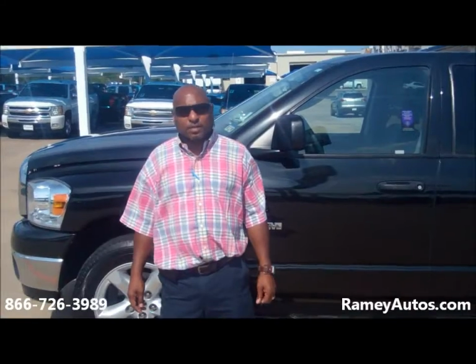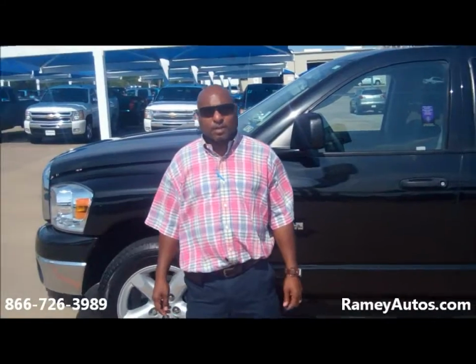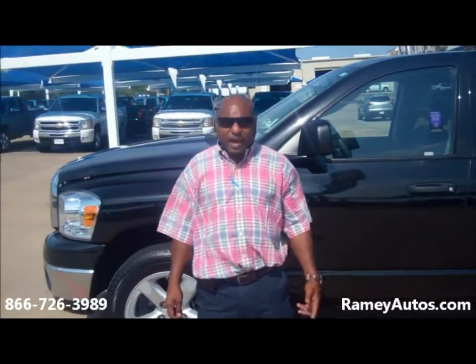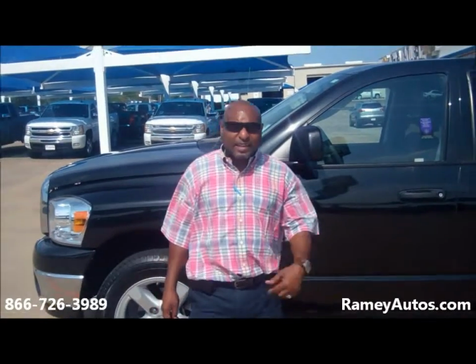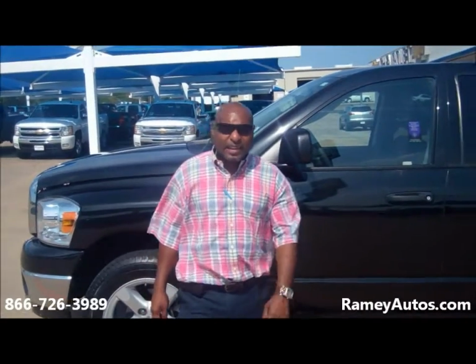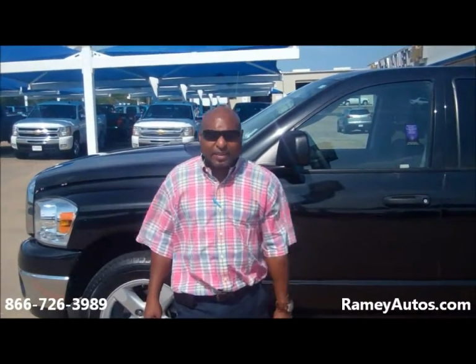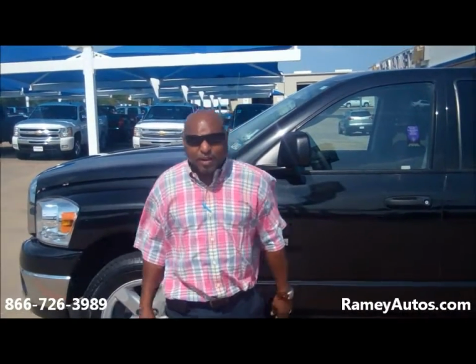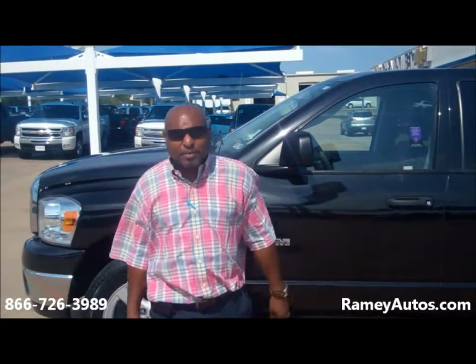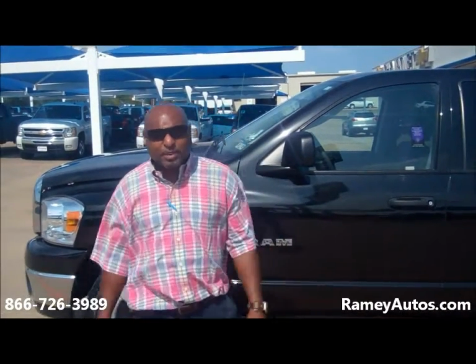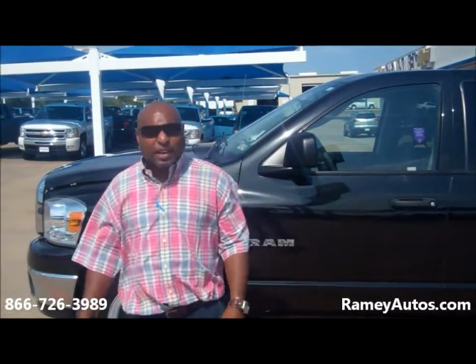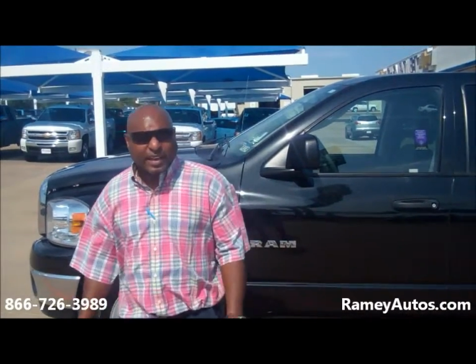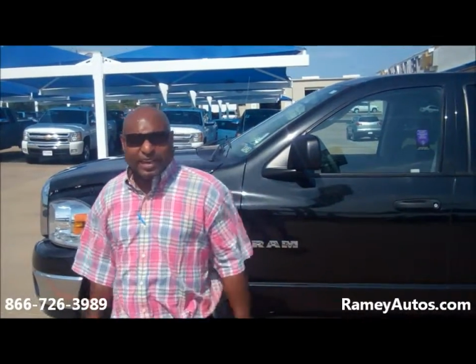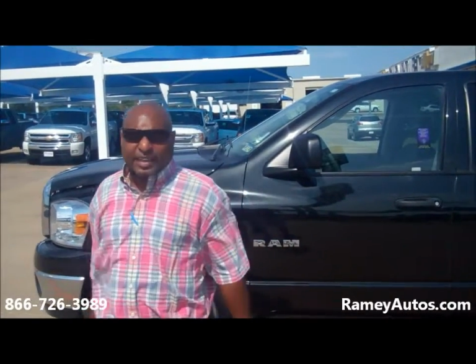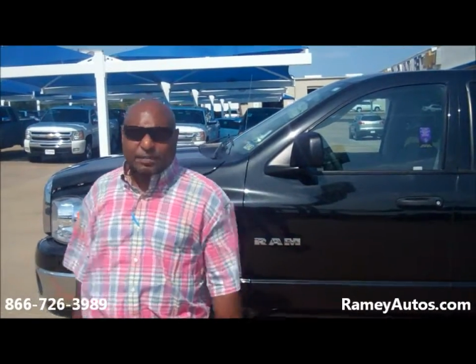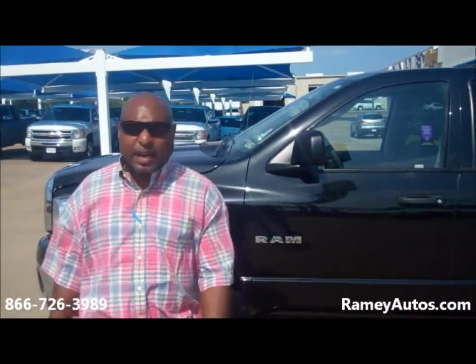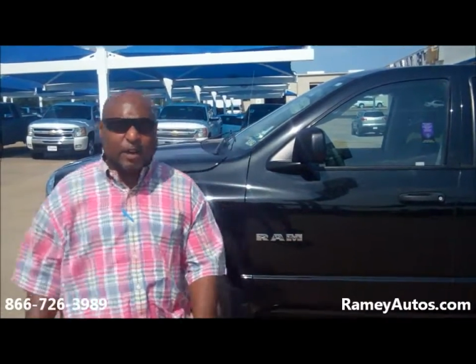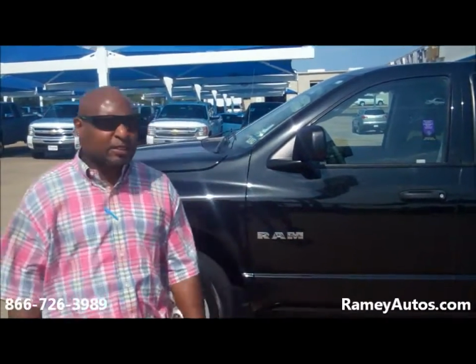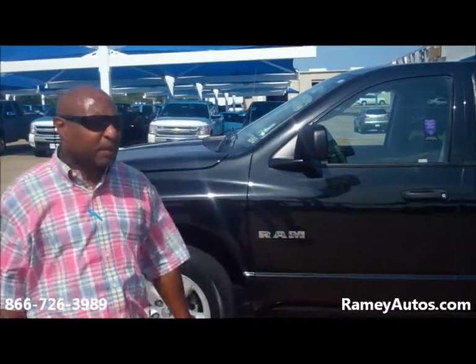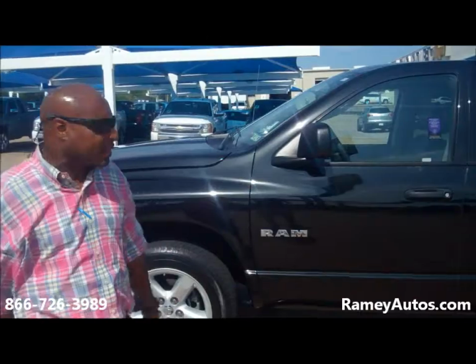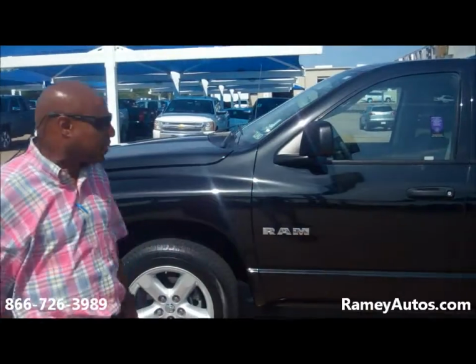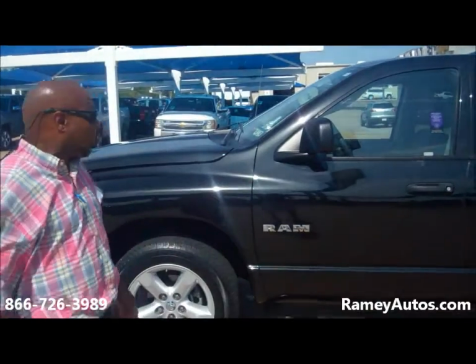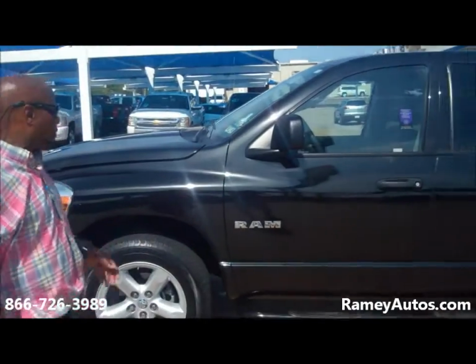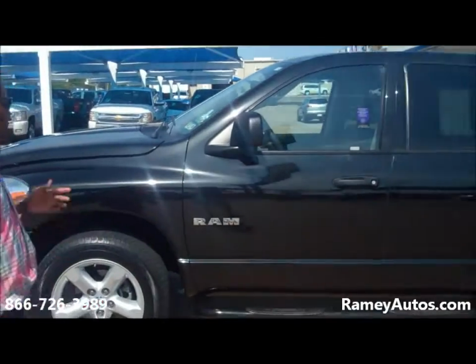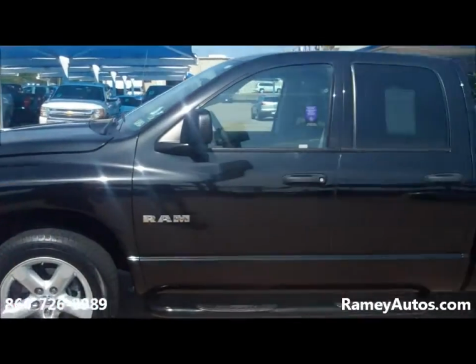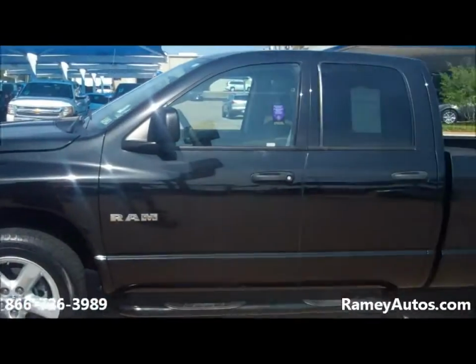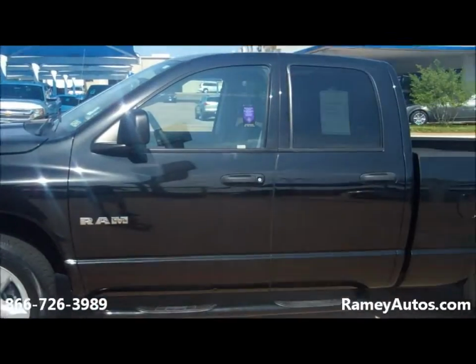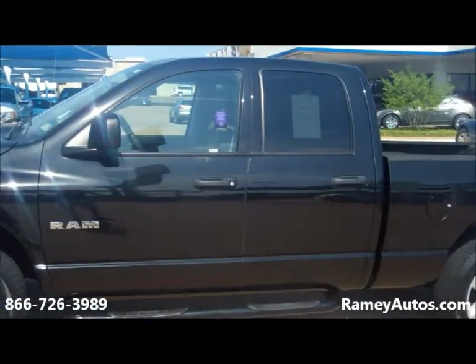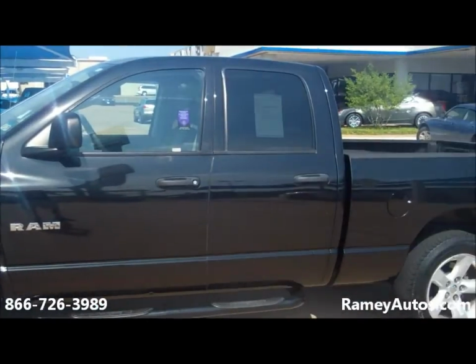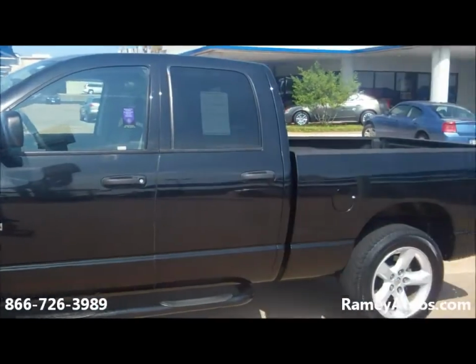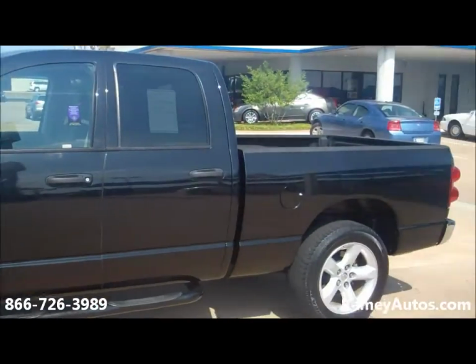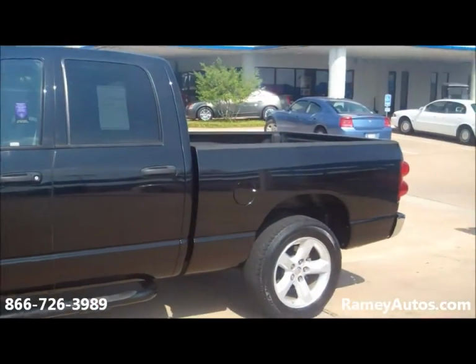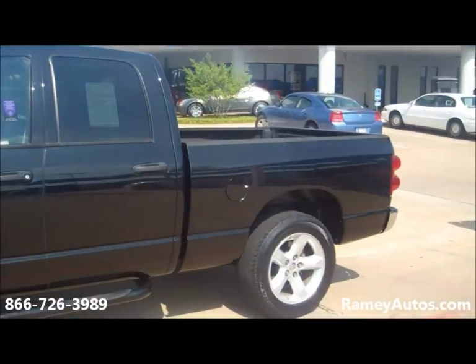Back again, Miami Chevrolet Cadillac. This is Mike Brown speaking. I'm going to show you a 2008 Dodge truck.